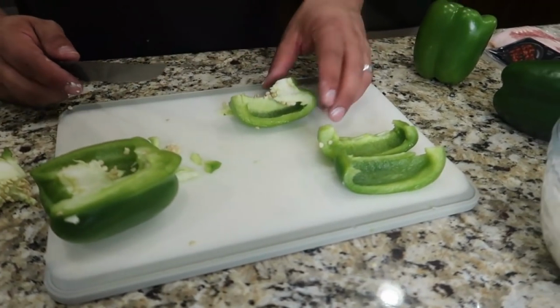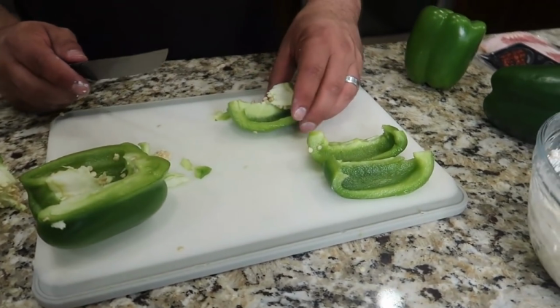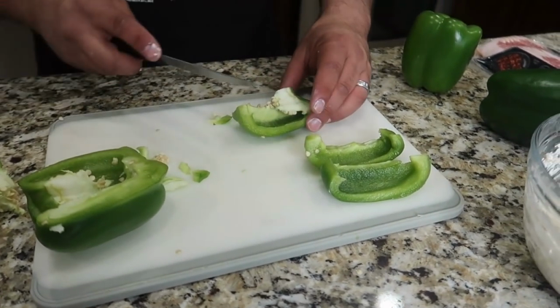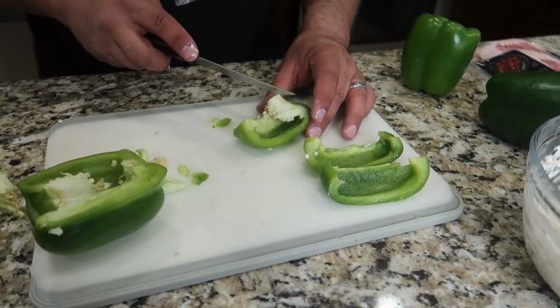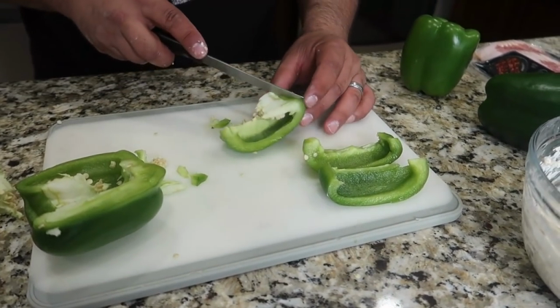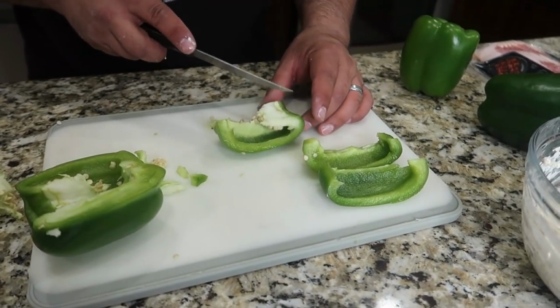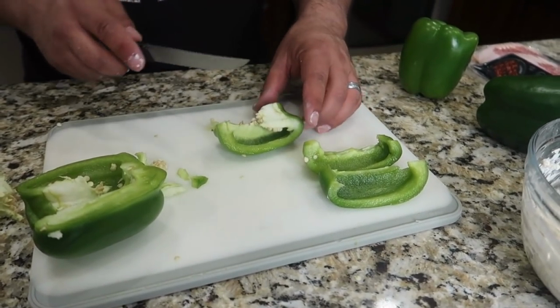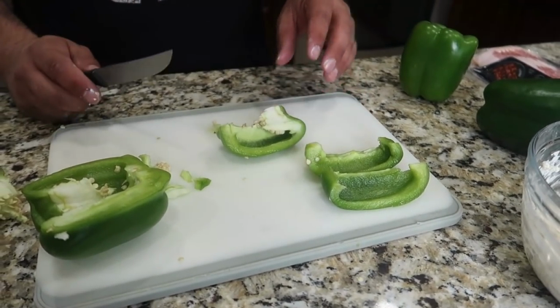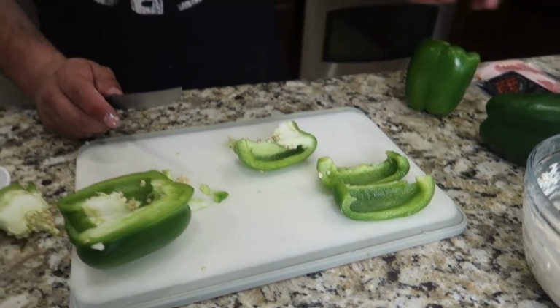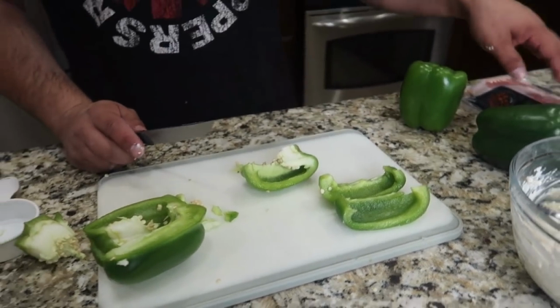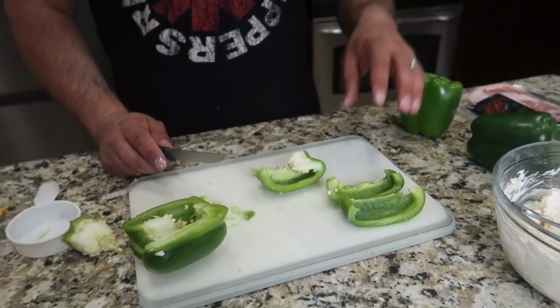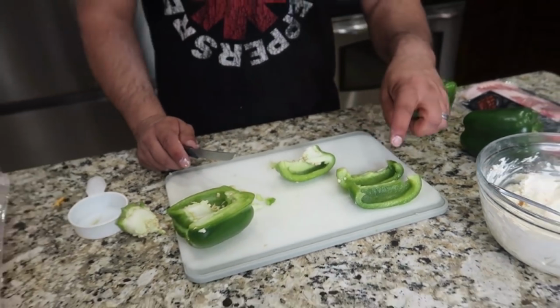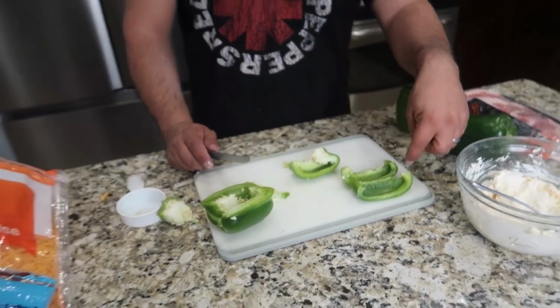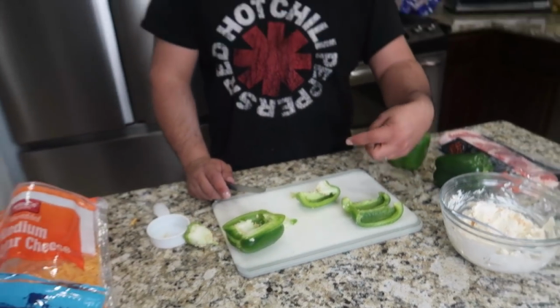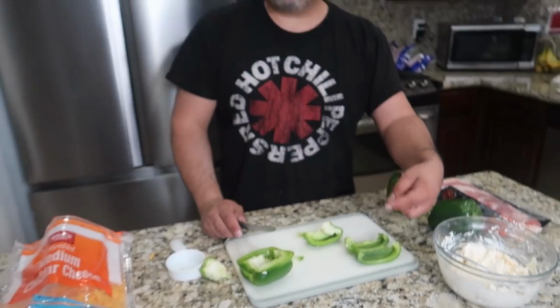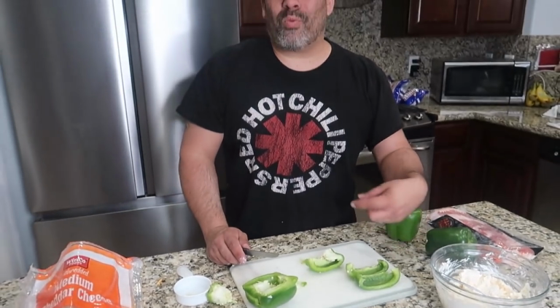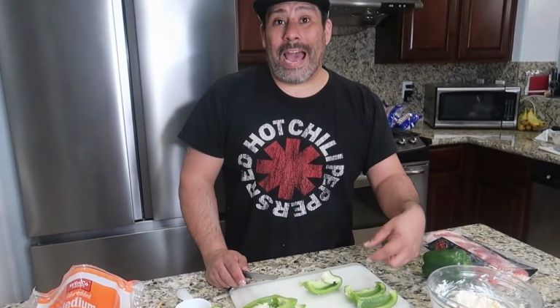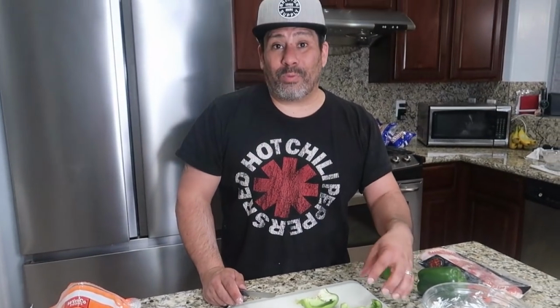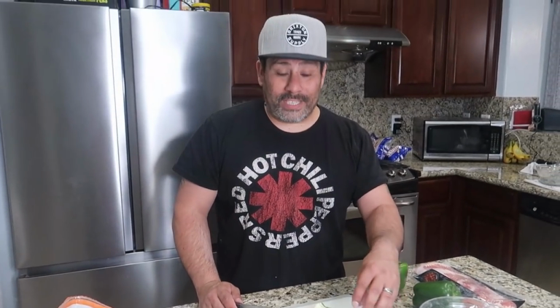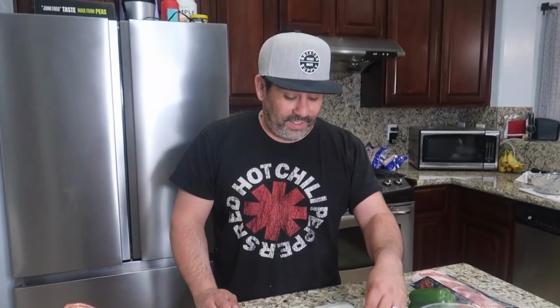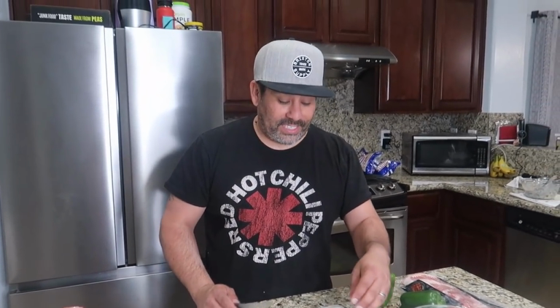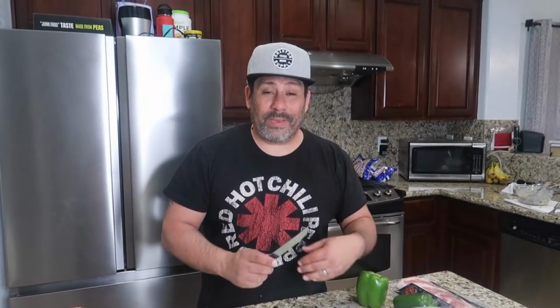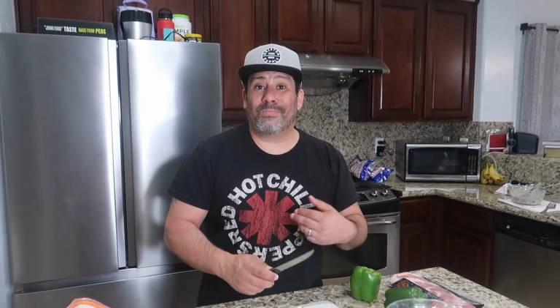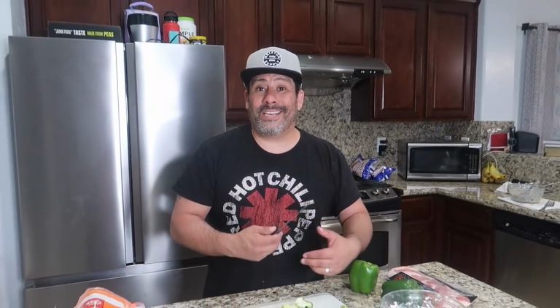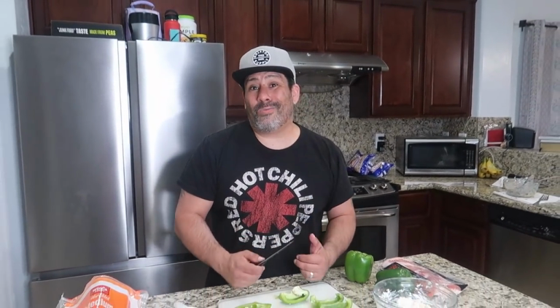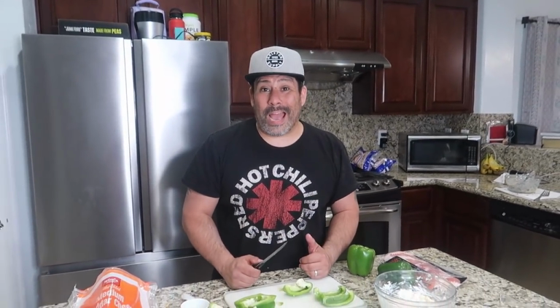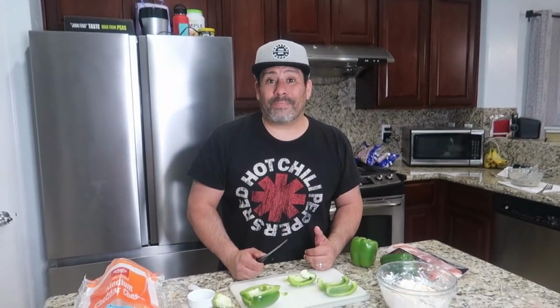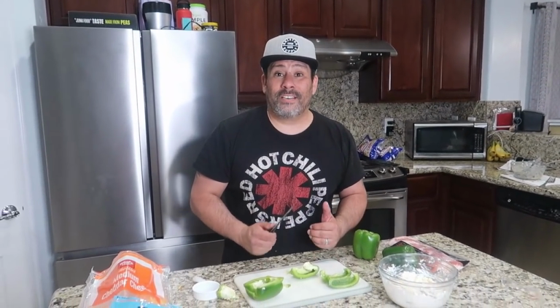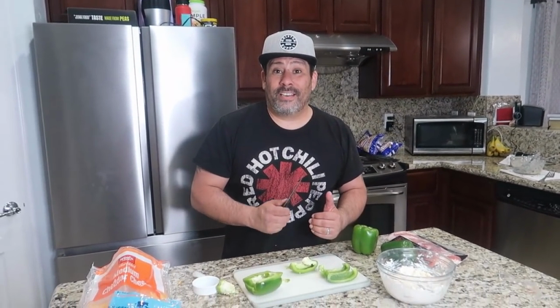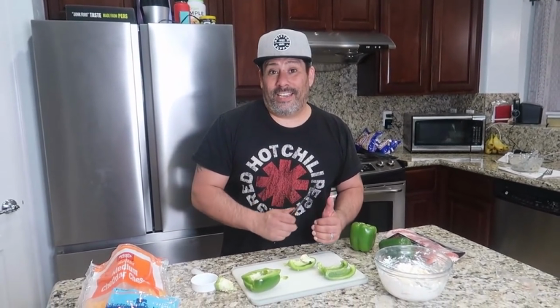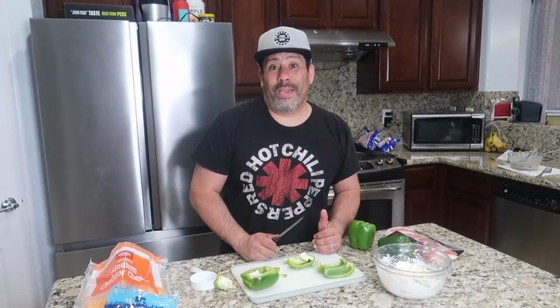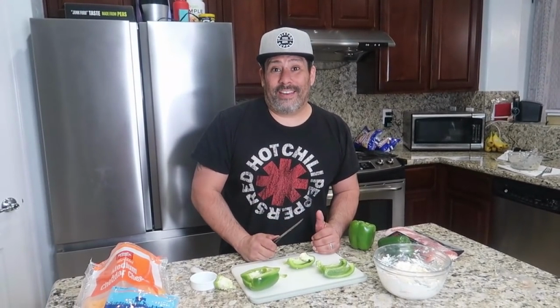I'm going to make little boats, but these are going to be completely wrapped — once I fill them, it's going to be completely wrapped in bacon.